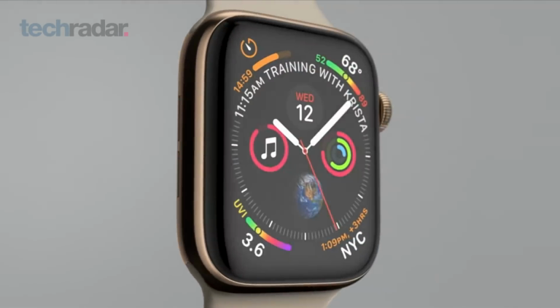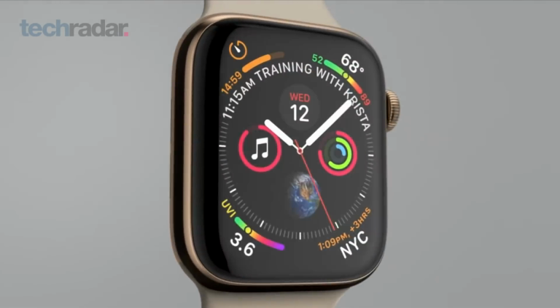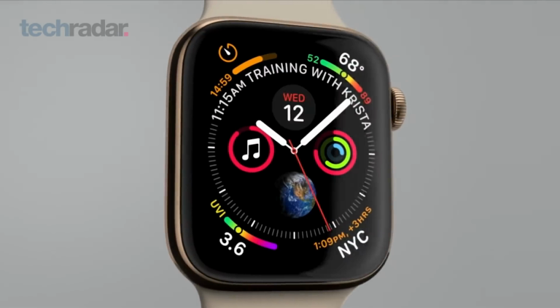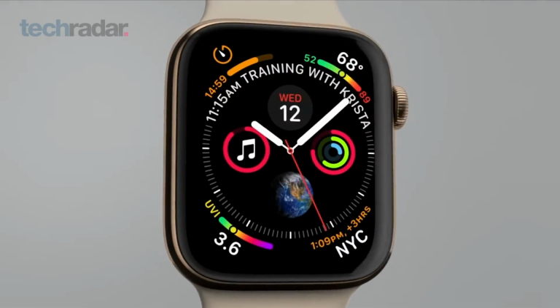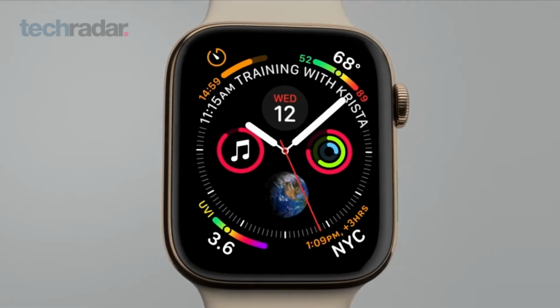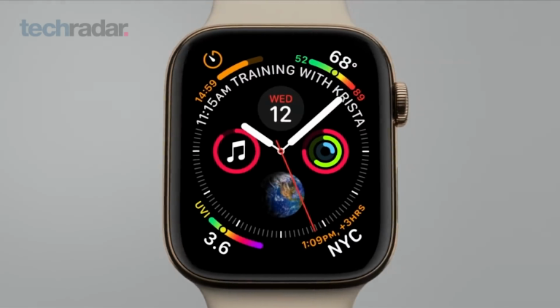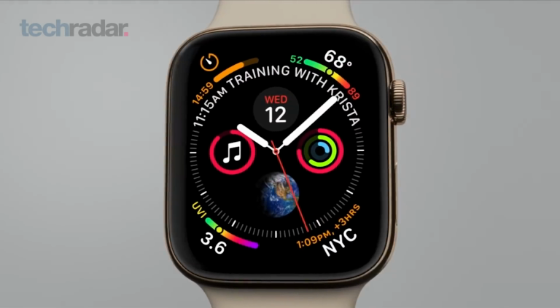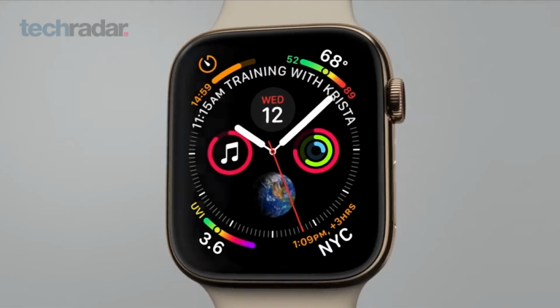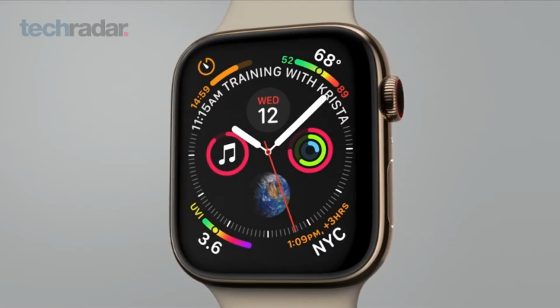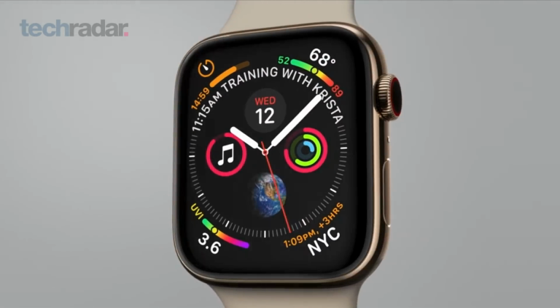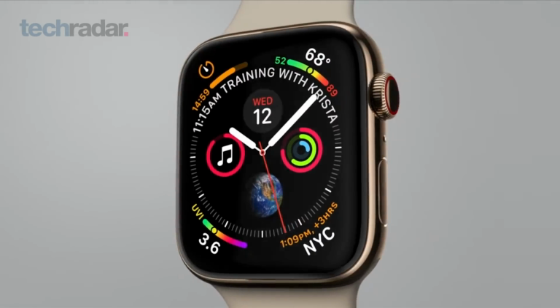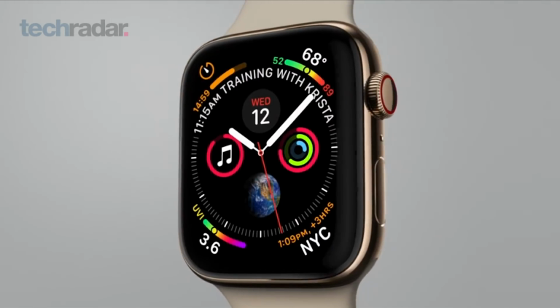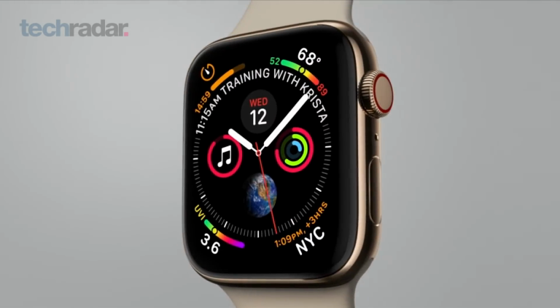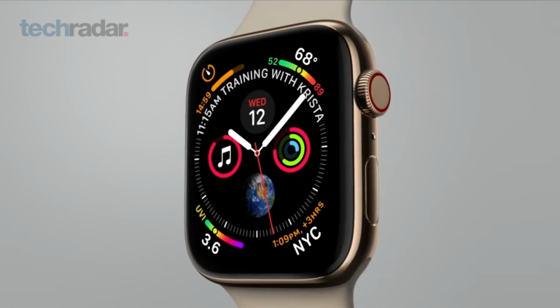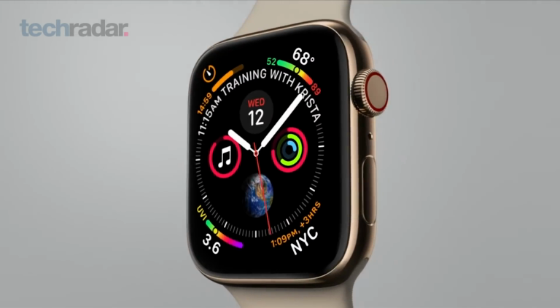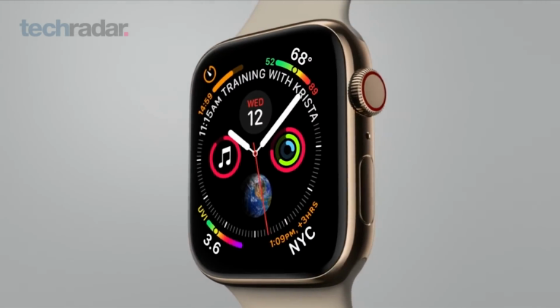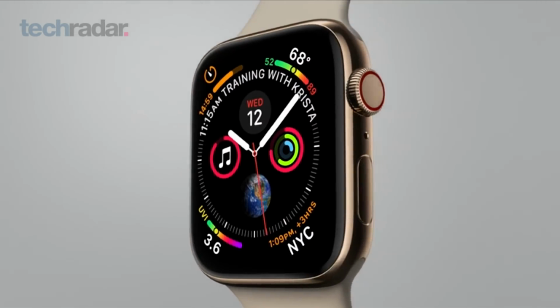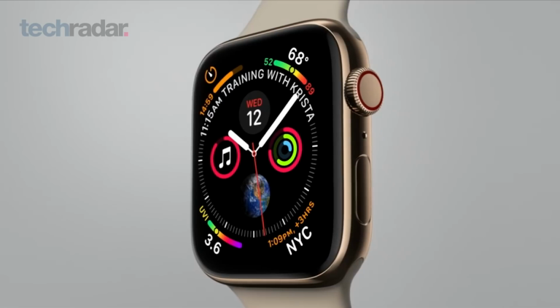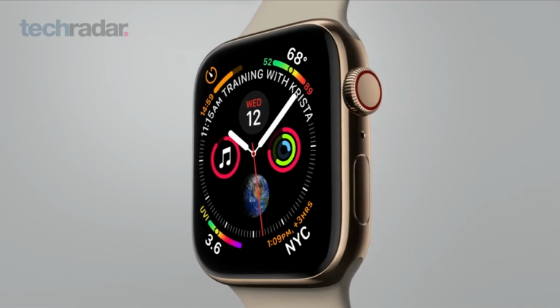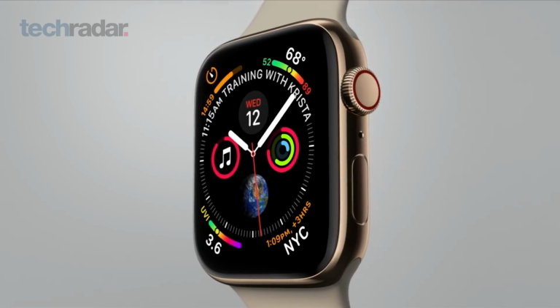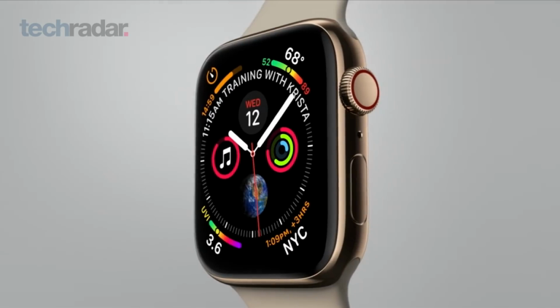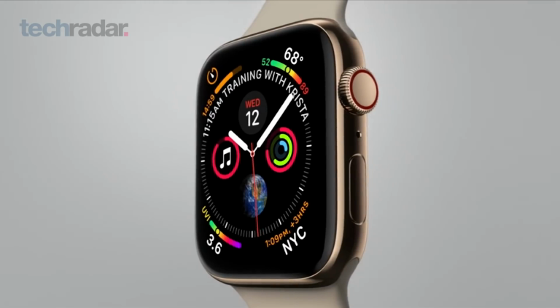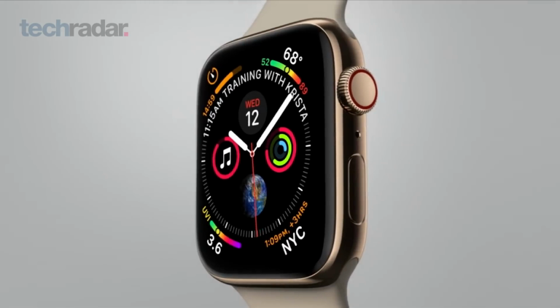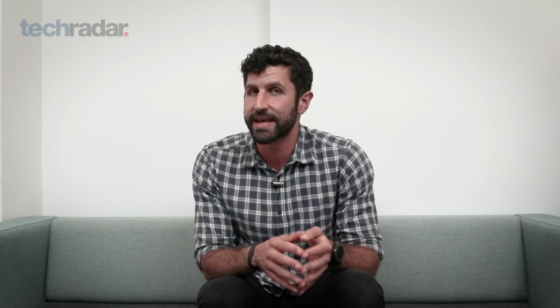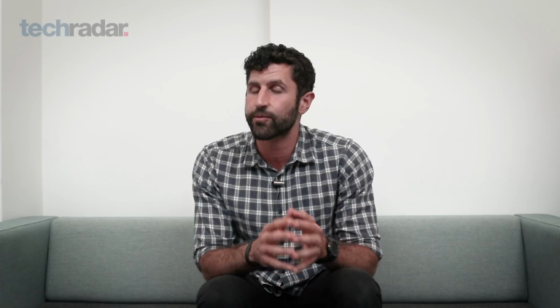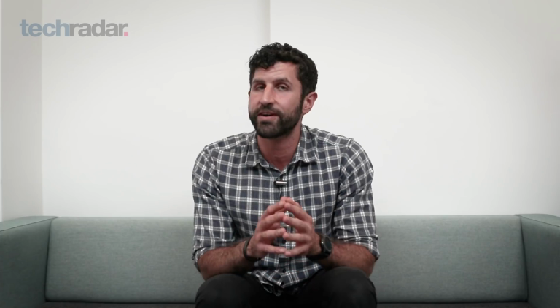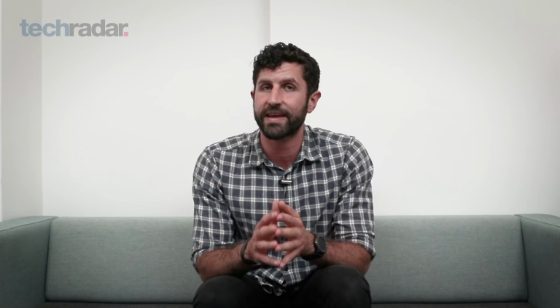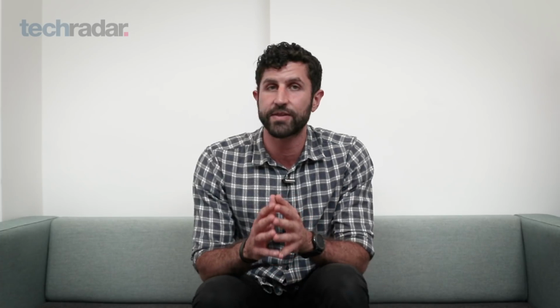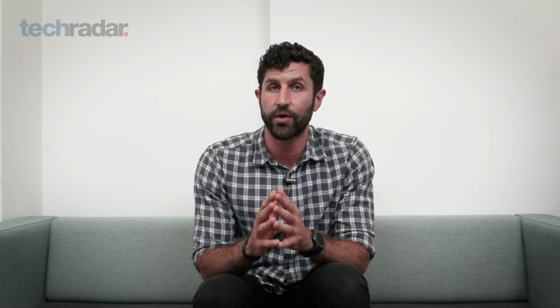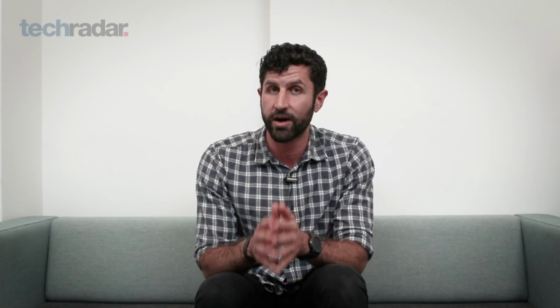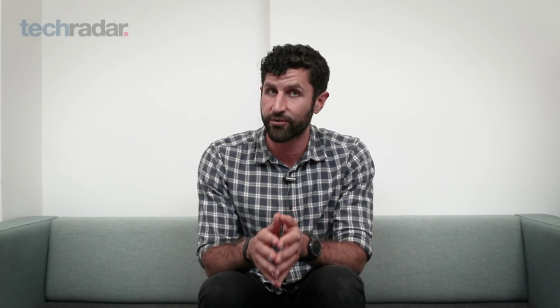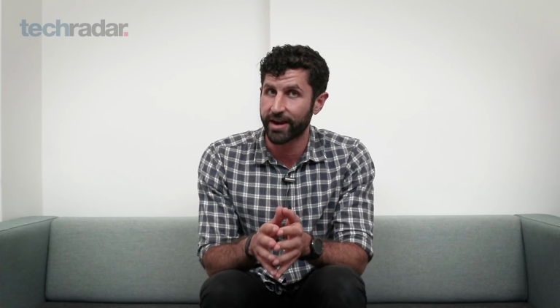This means you can get better cellular reception, and of course, like with the old watches, that's where it takes your heart rate.